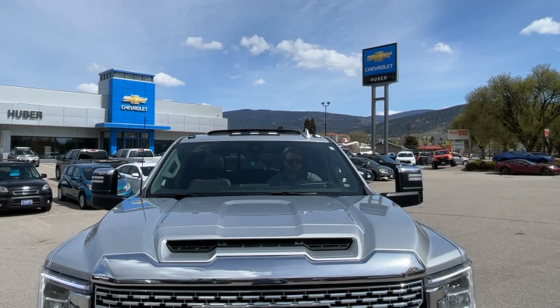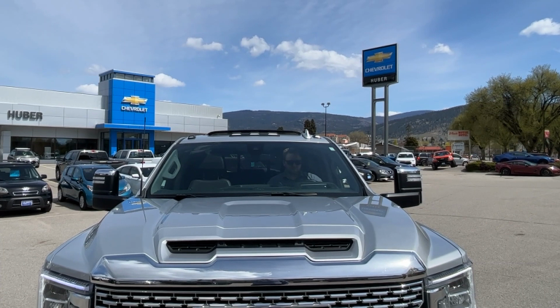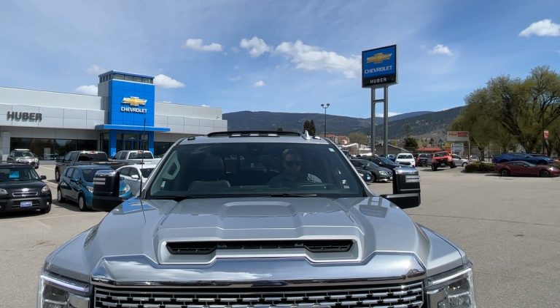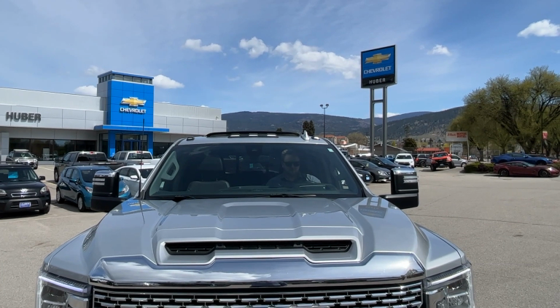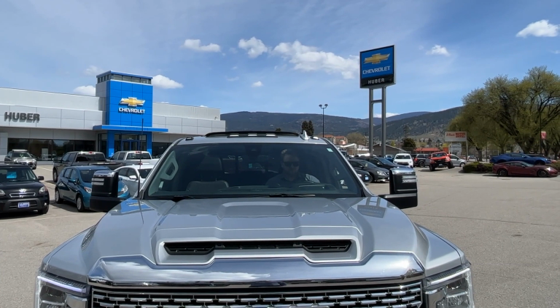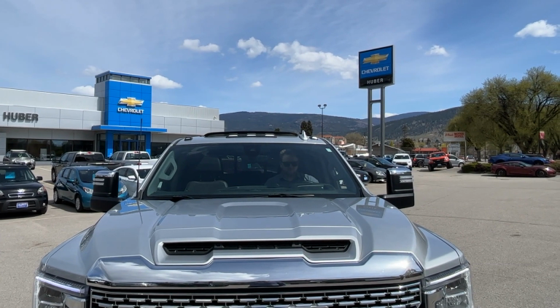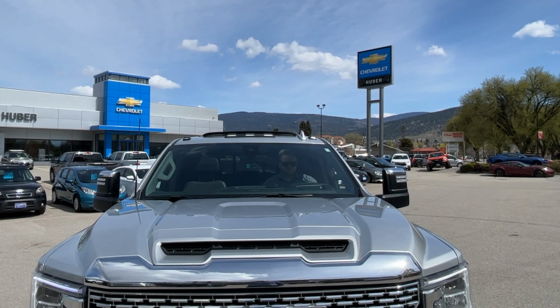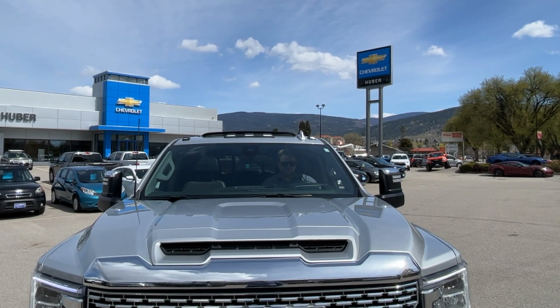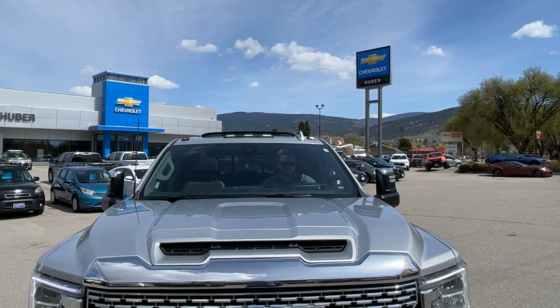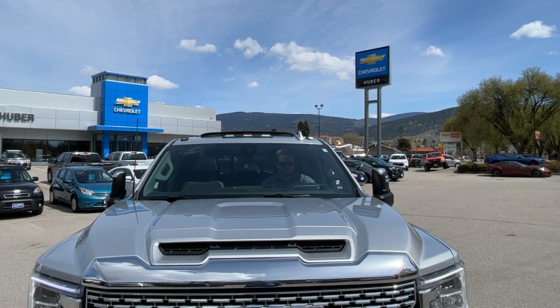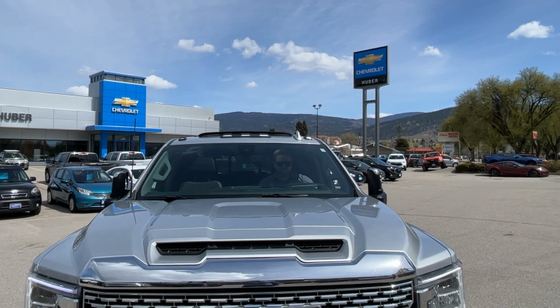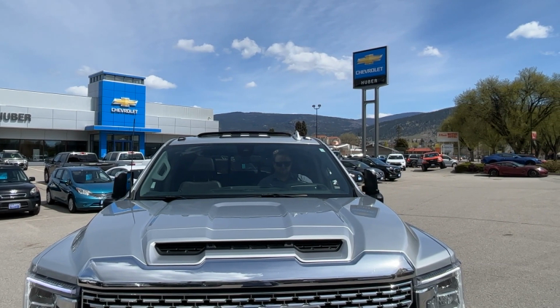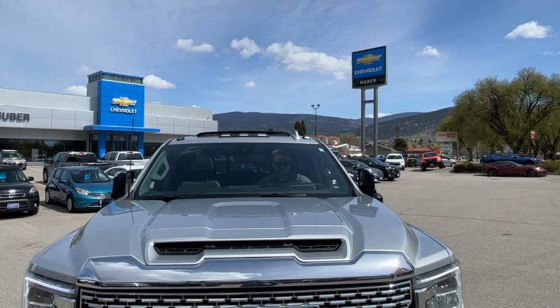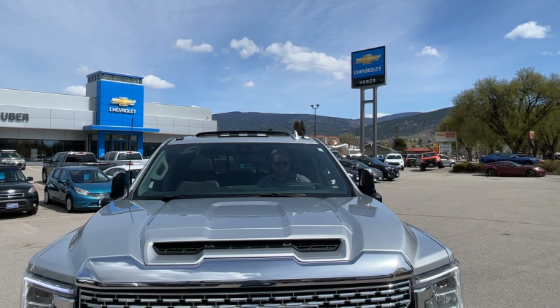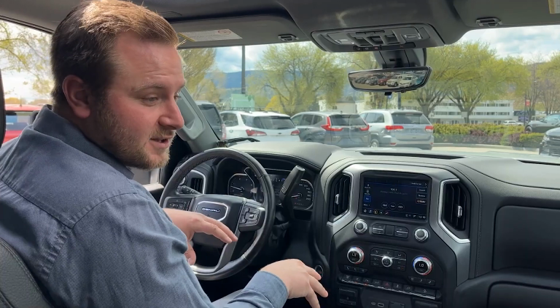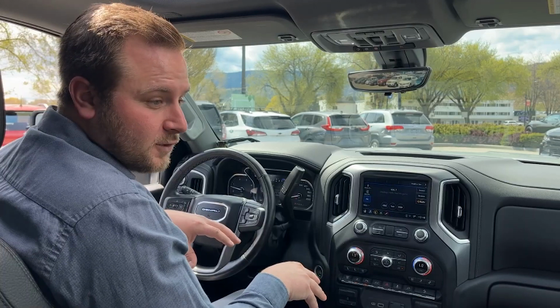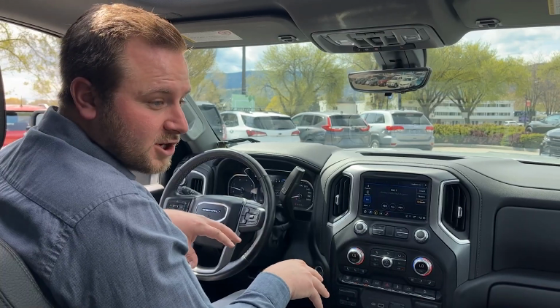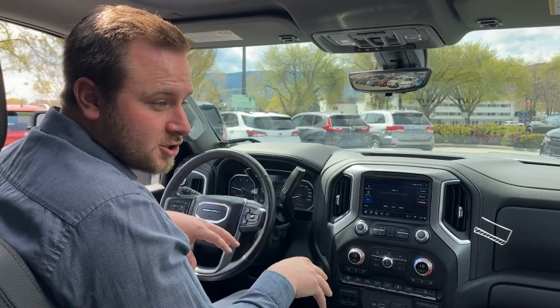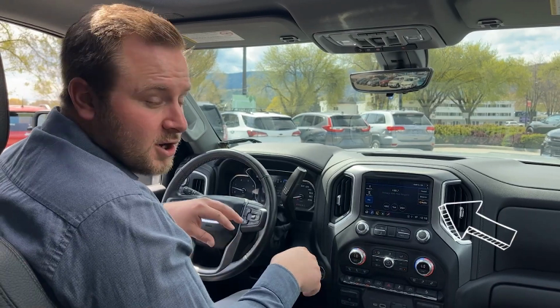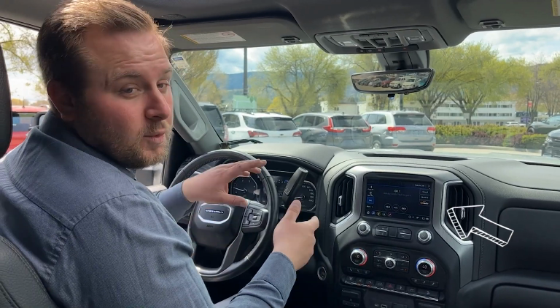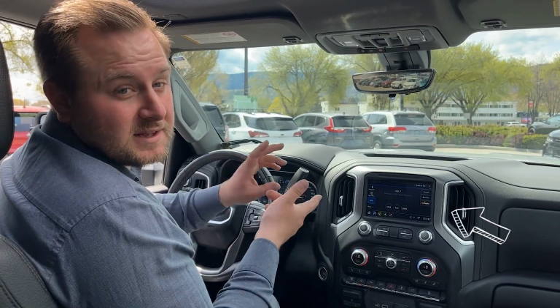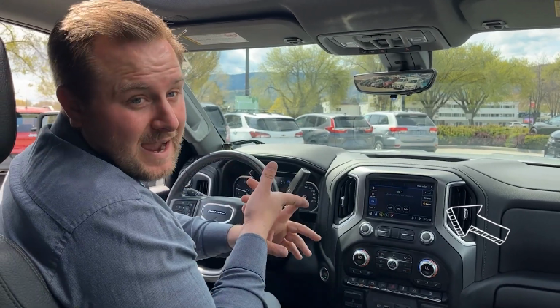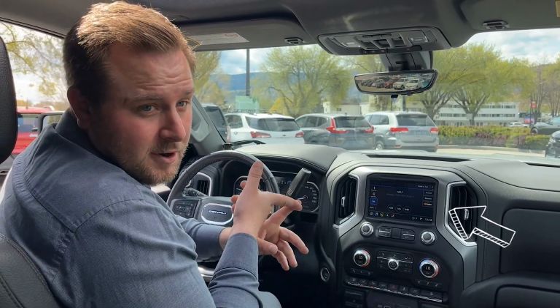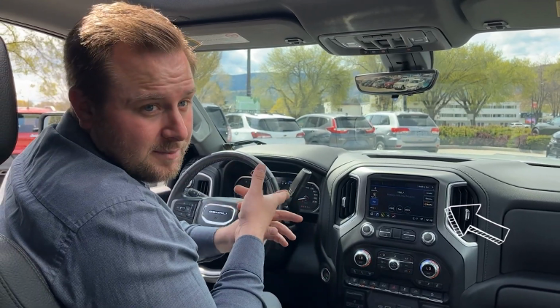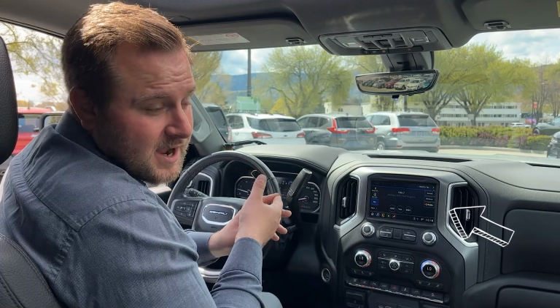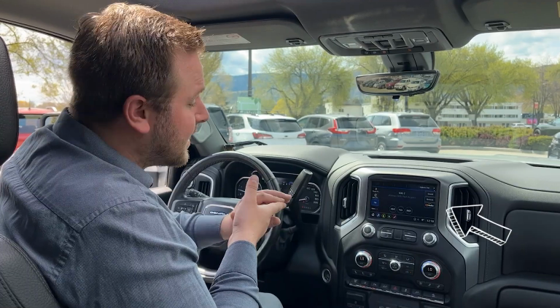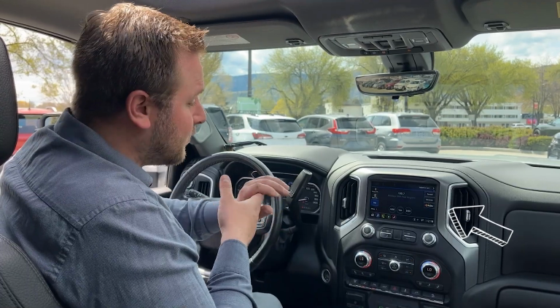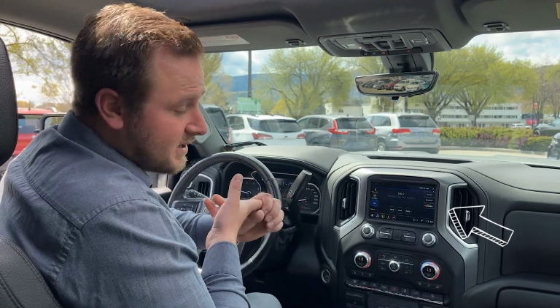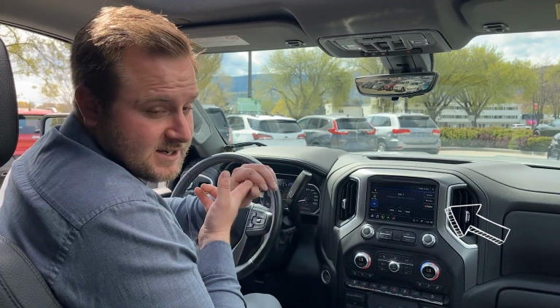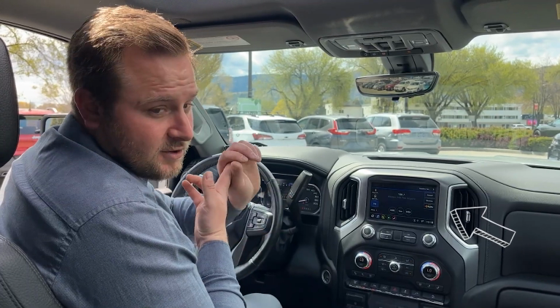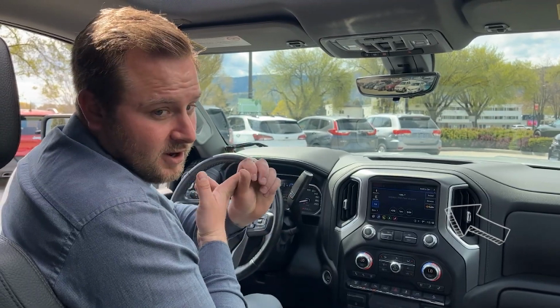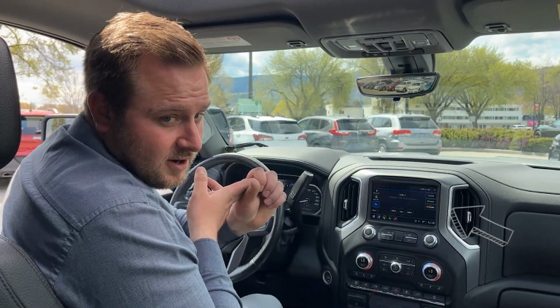It's got power extending mirrors, power folding mirrors, wireless phone charger, wireless Apple CarPlay, and wireless Android Auto.